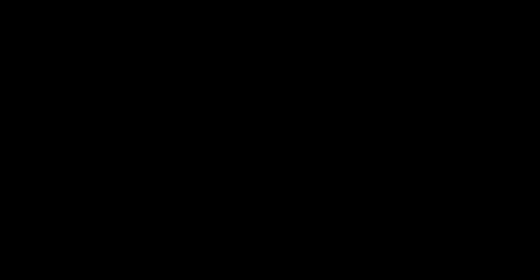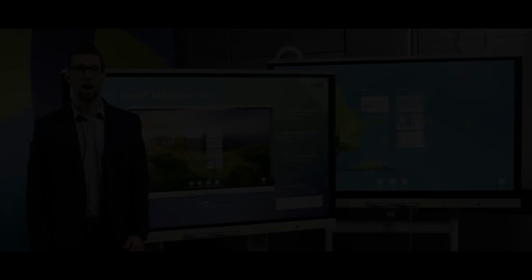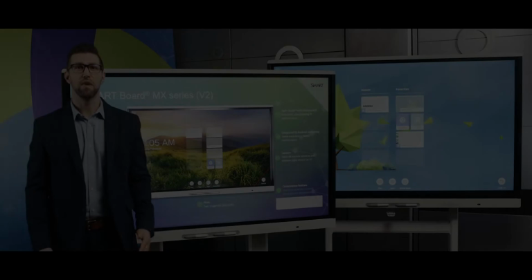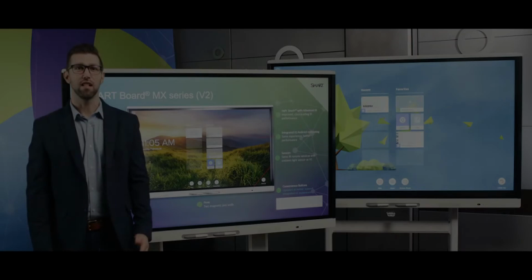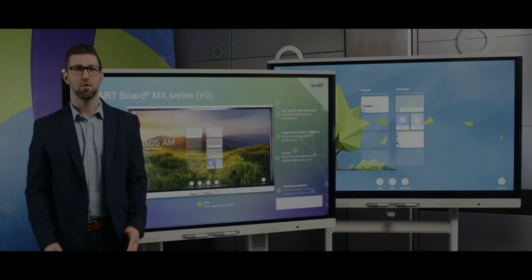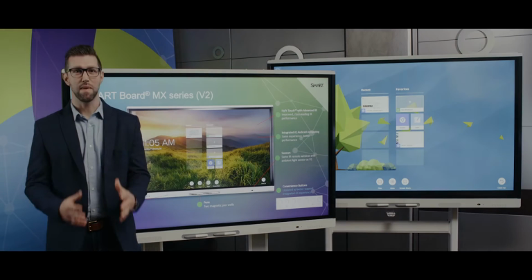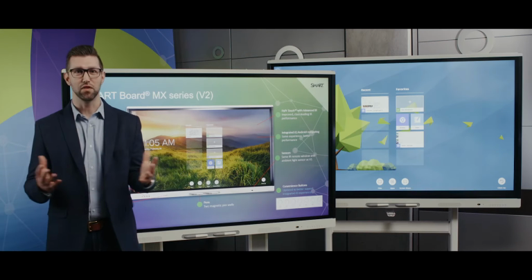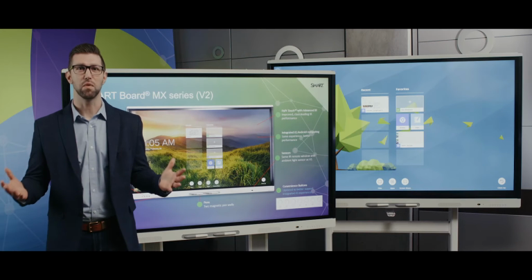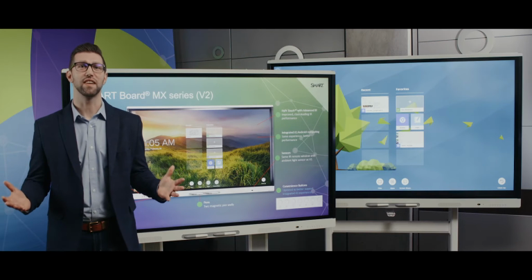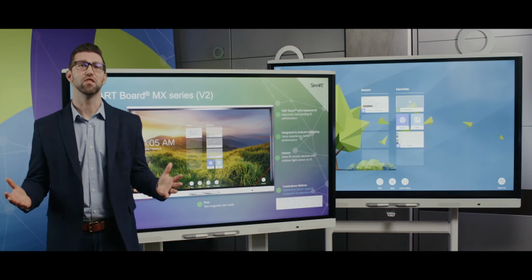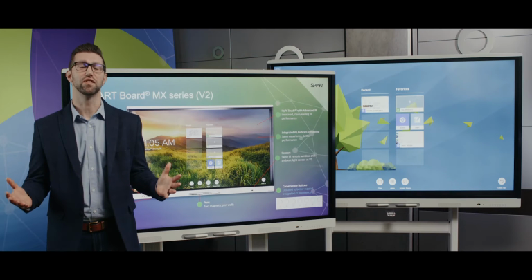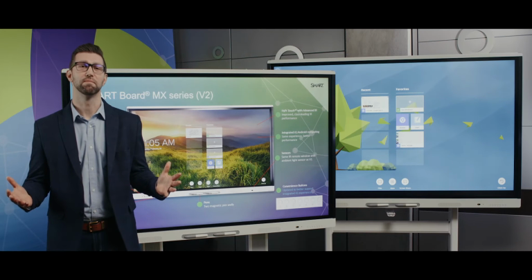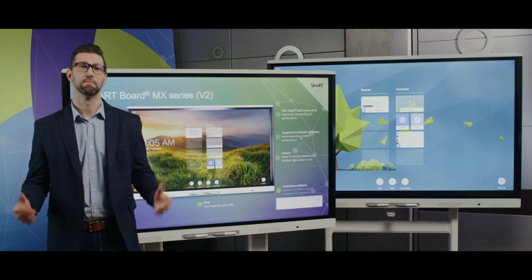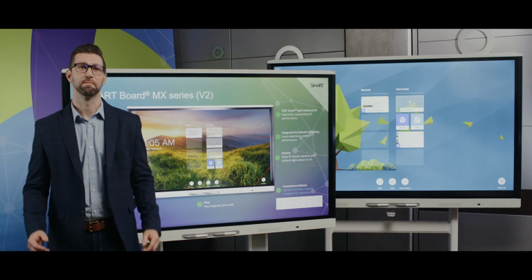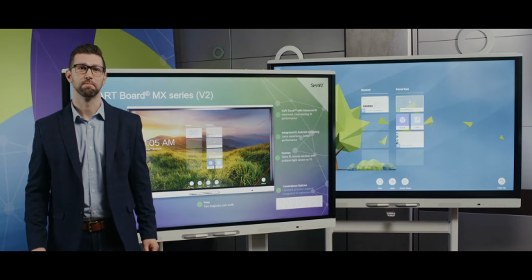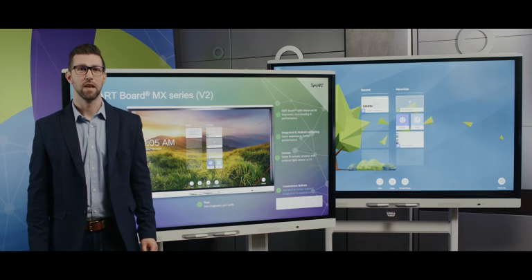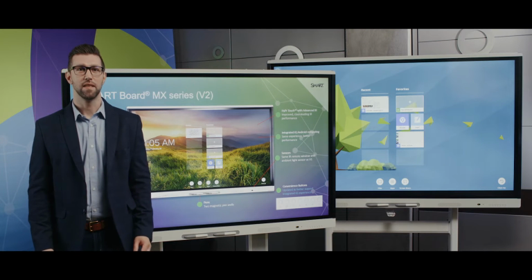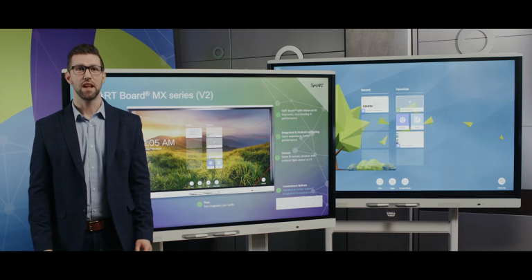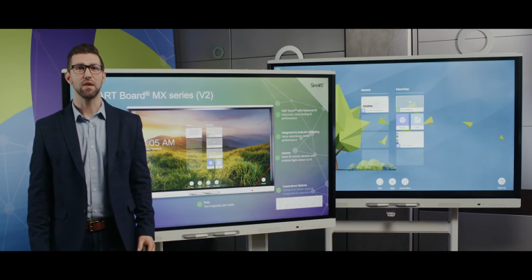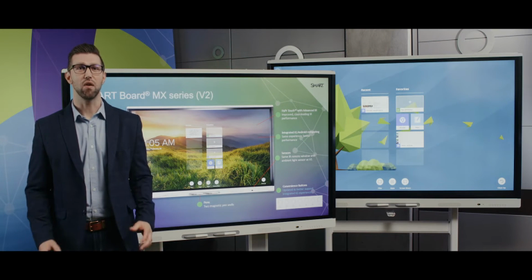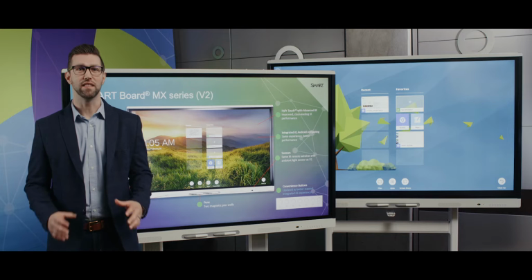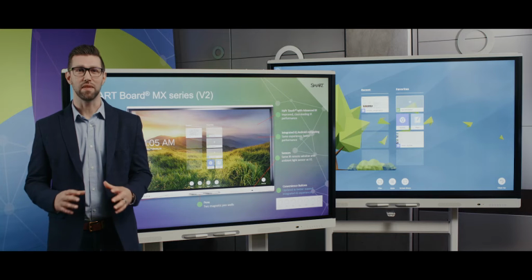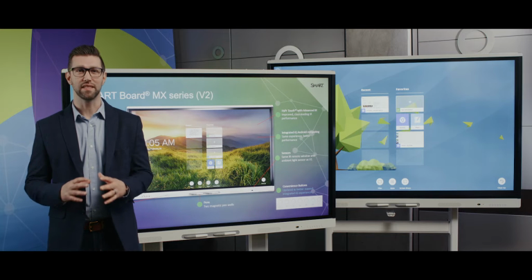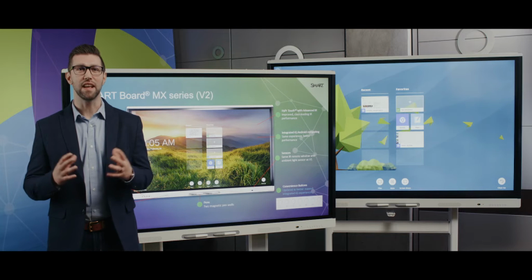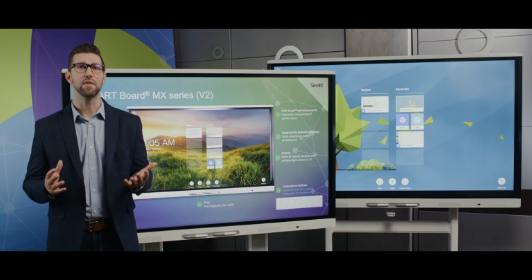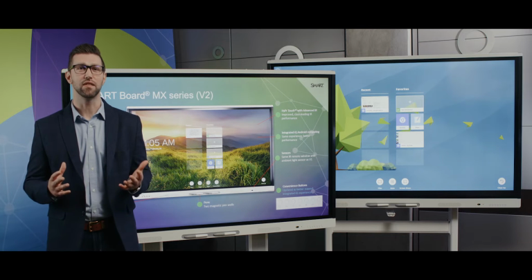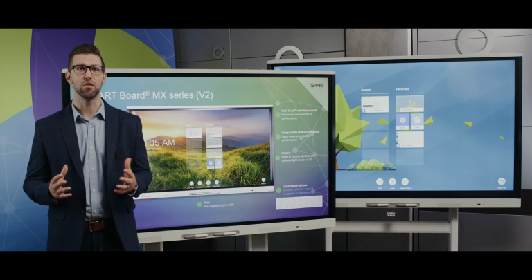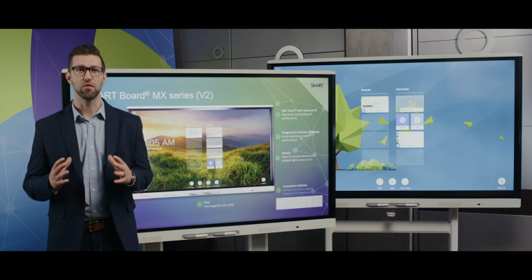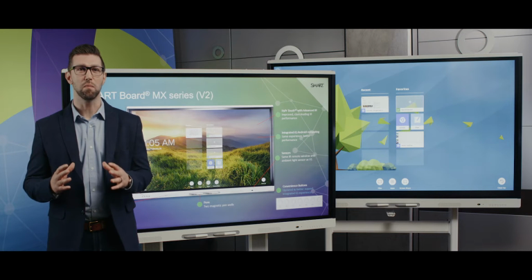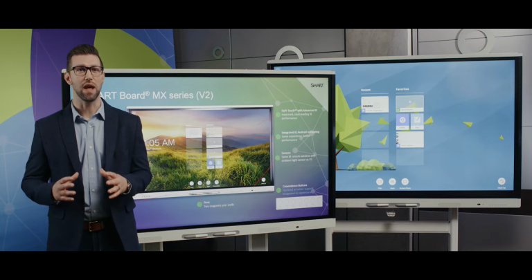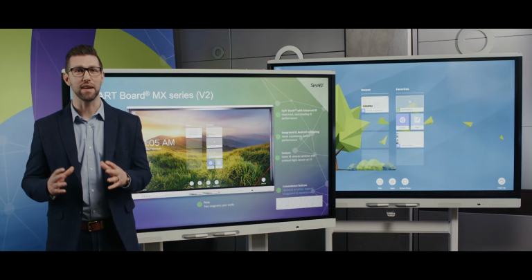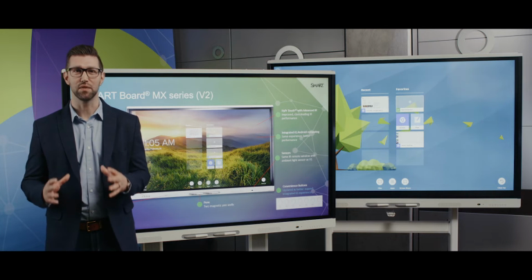Hi, I'm Kyle, a Product Manager at Smart Technologies. Today I'm here to outline some of the exciting updates to our SmartBoard MX Series.